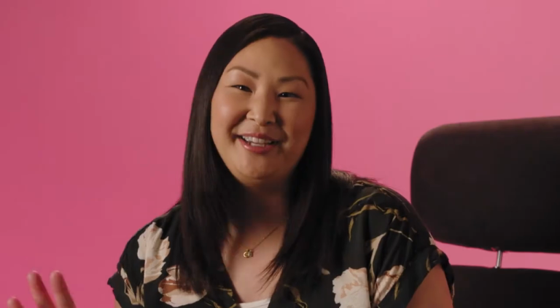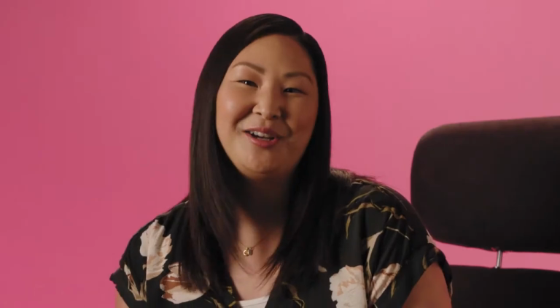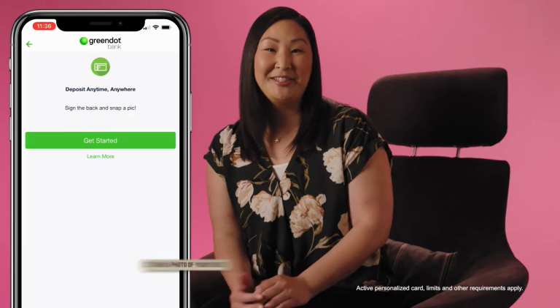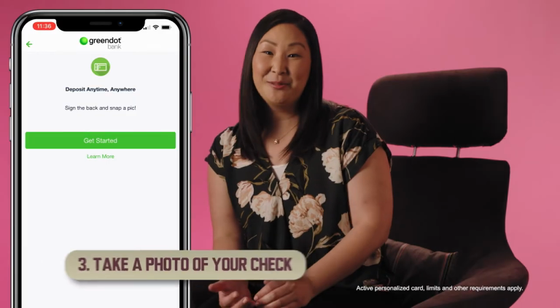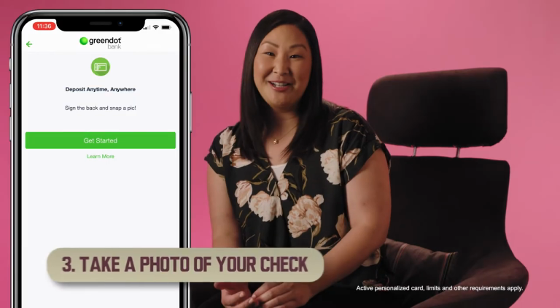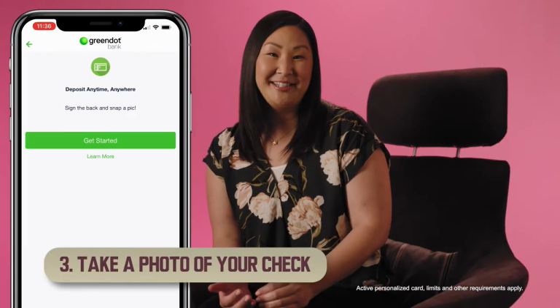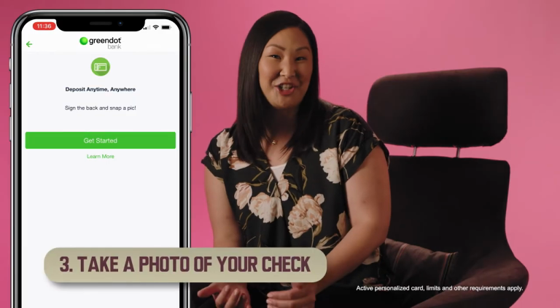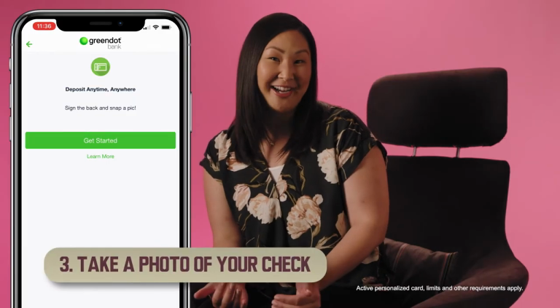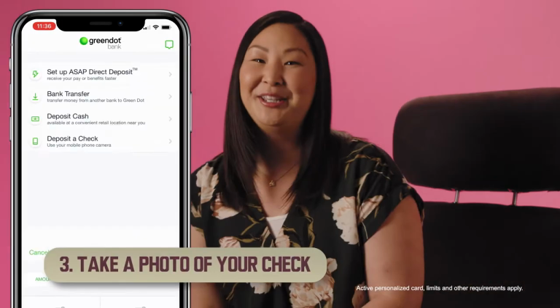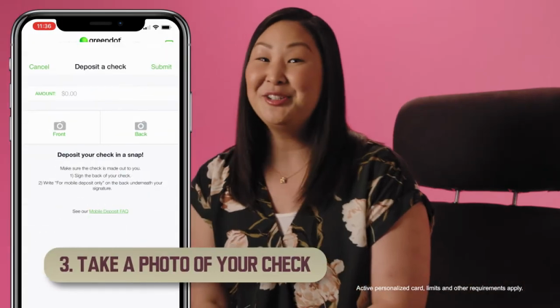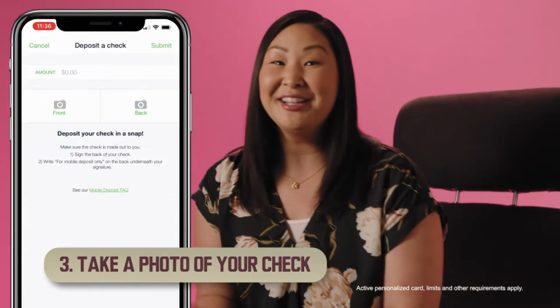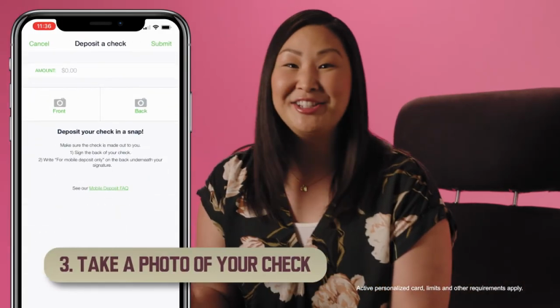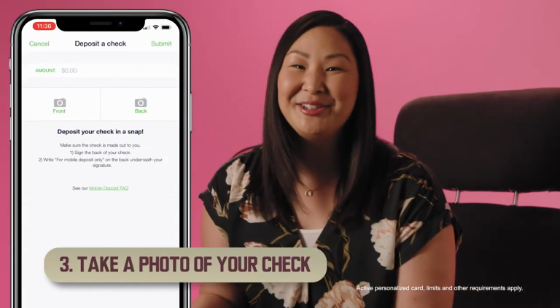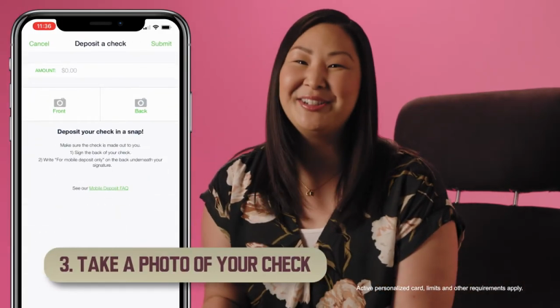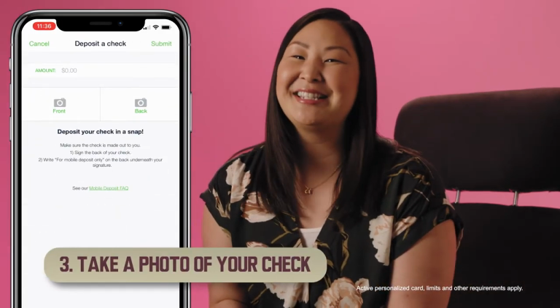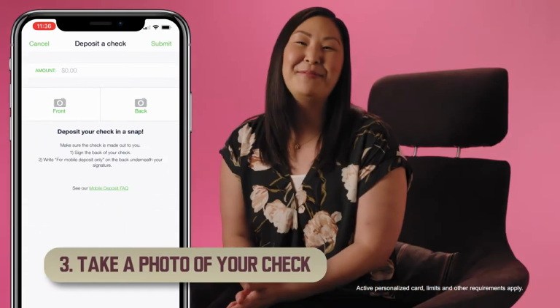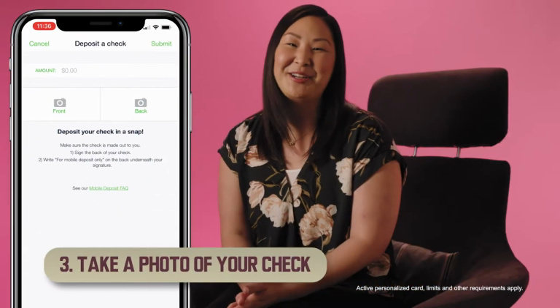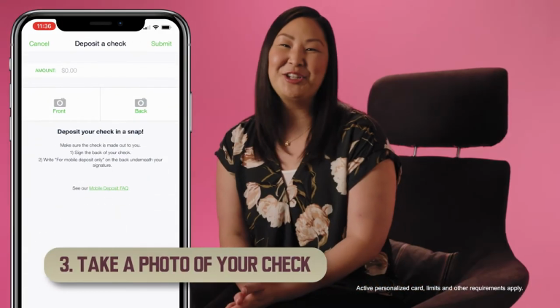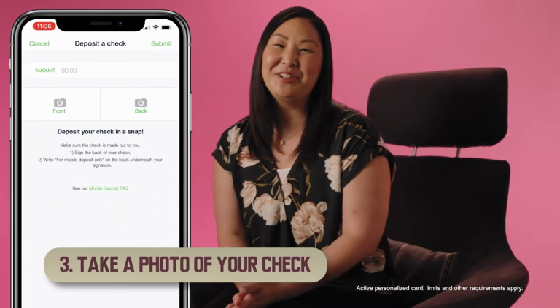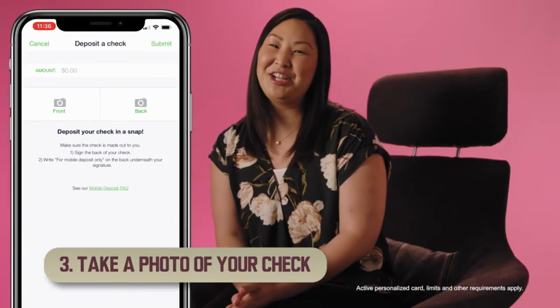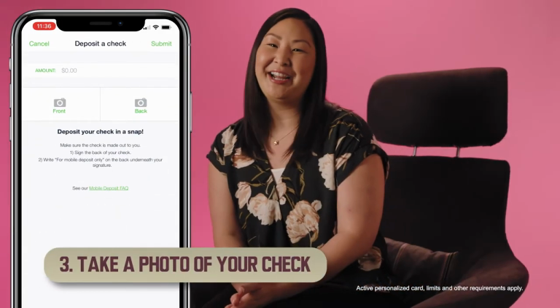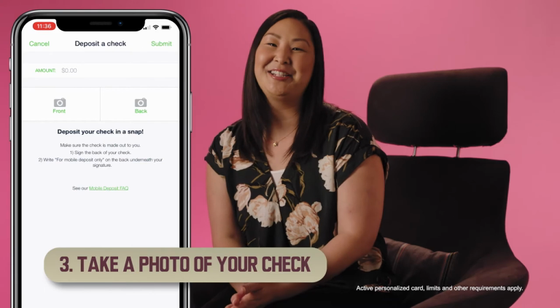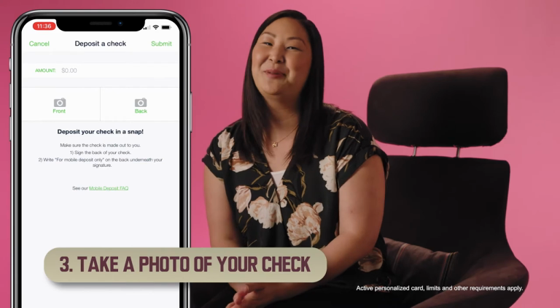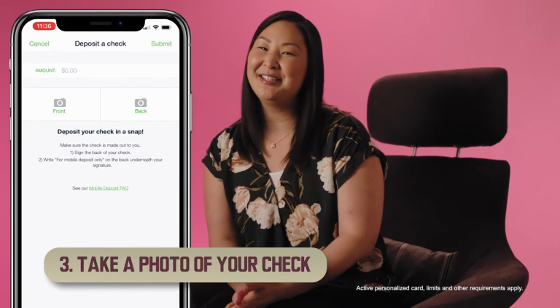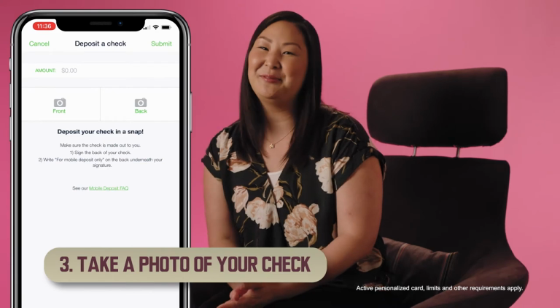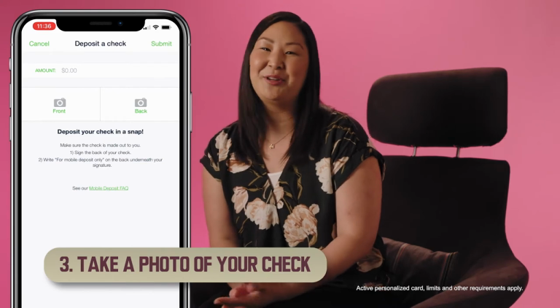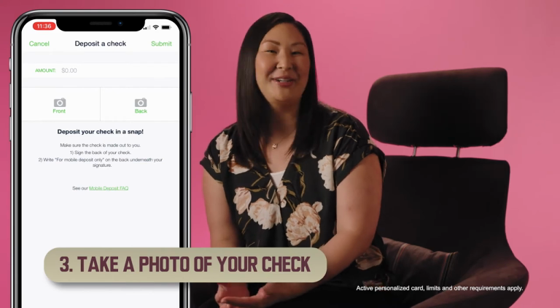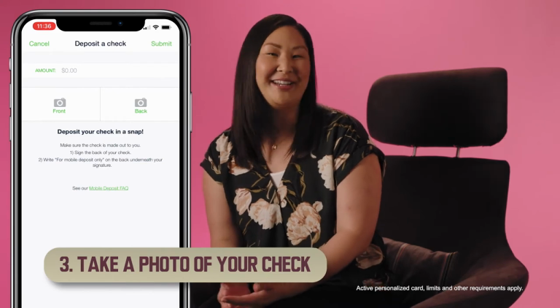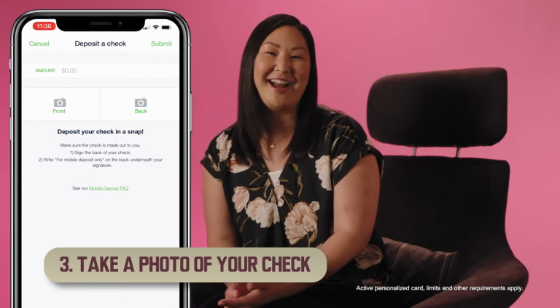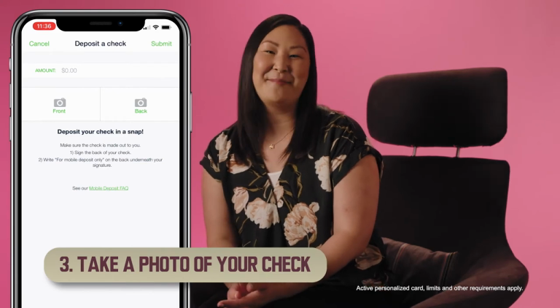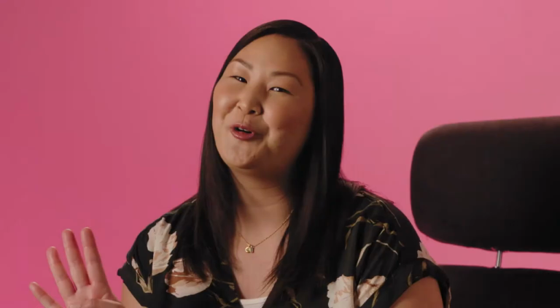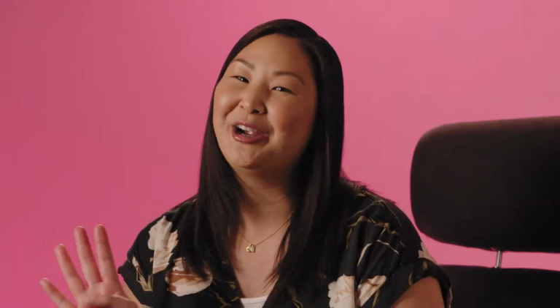3. Want to deposit a check? We can do that too! Snap a picture of your check and deposit it with the Green Dot app.